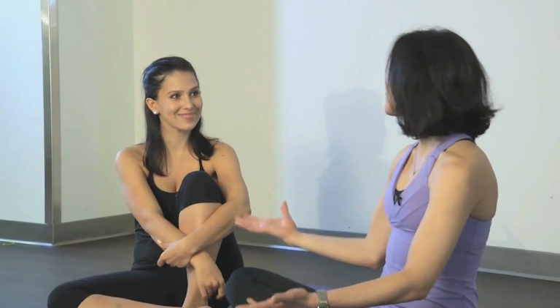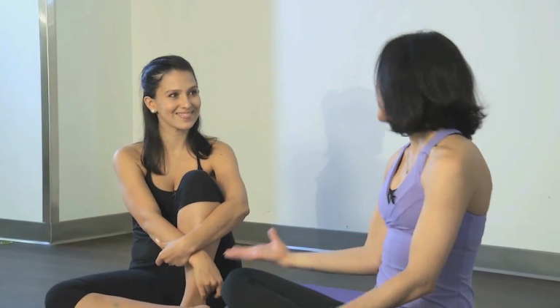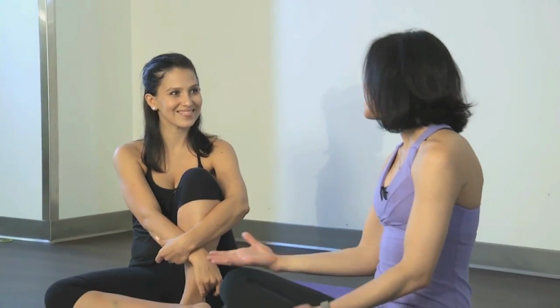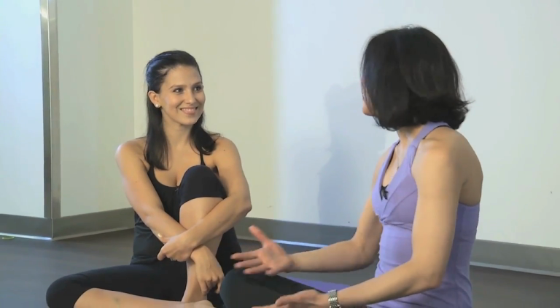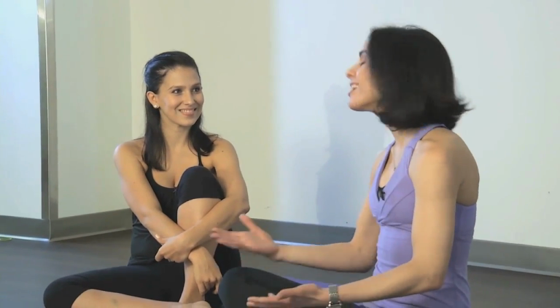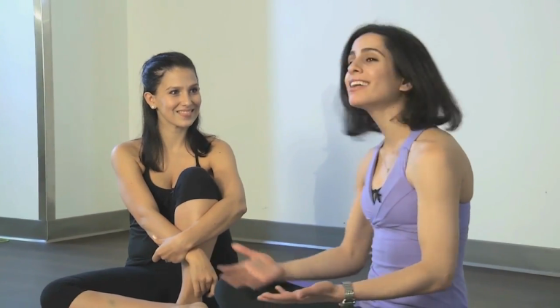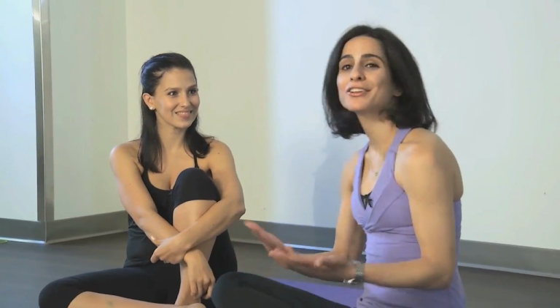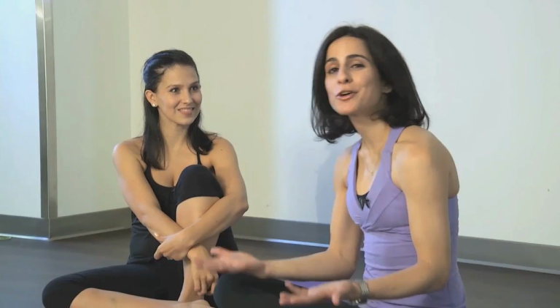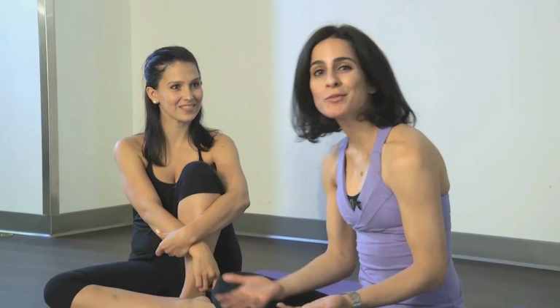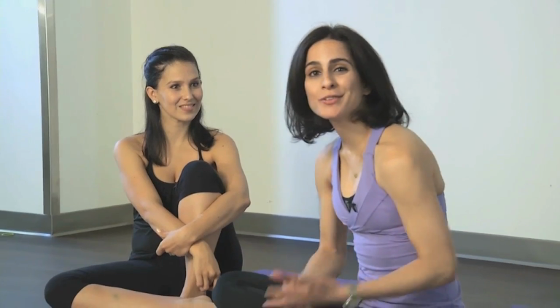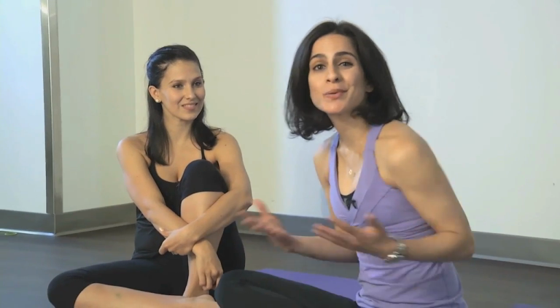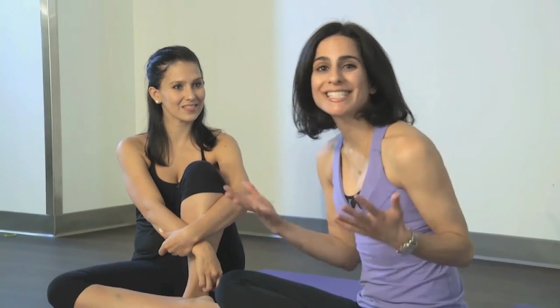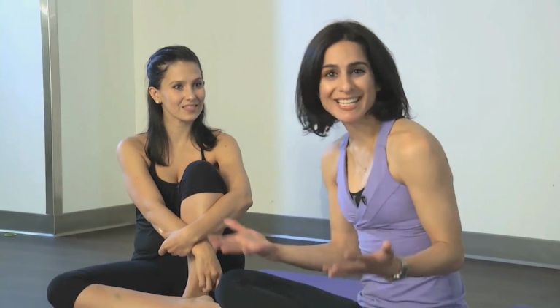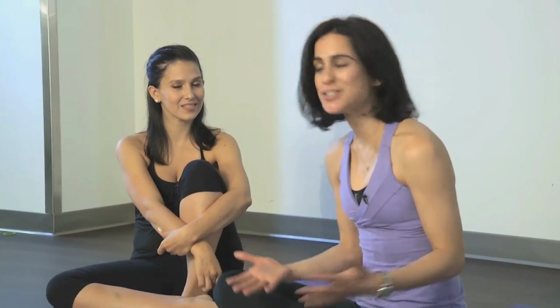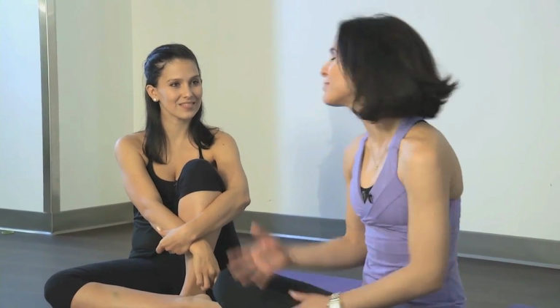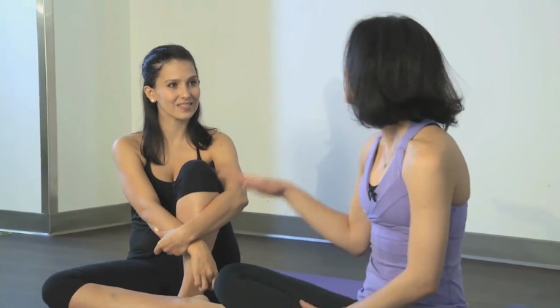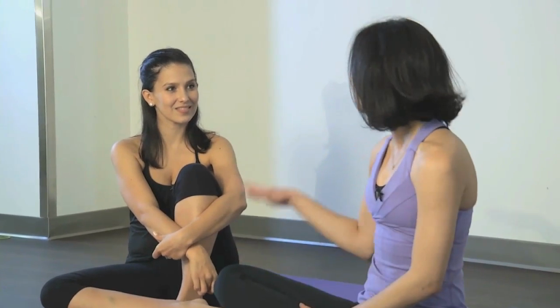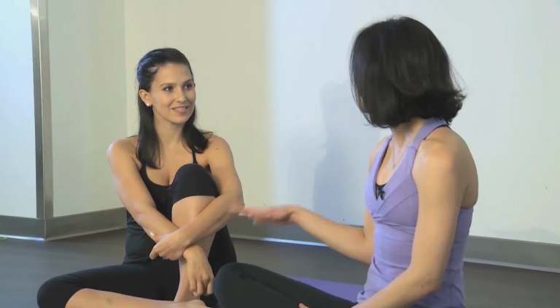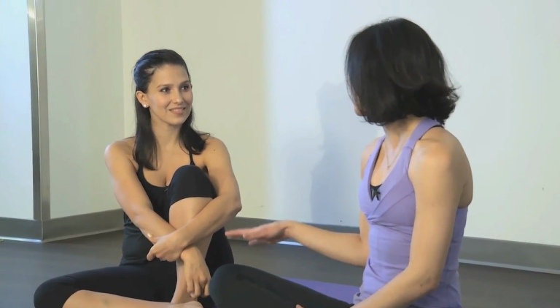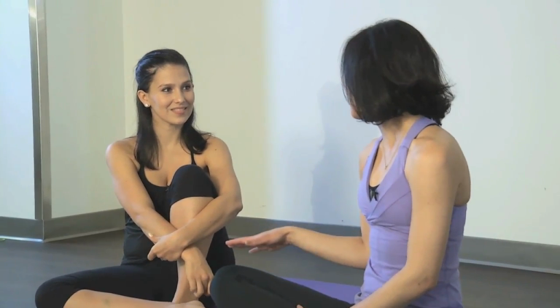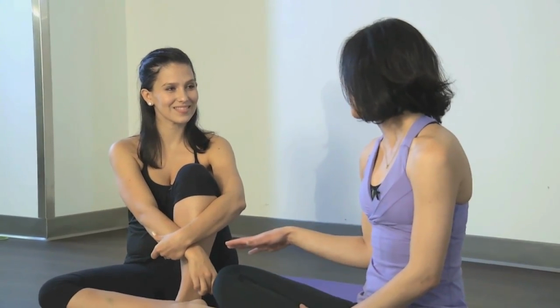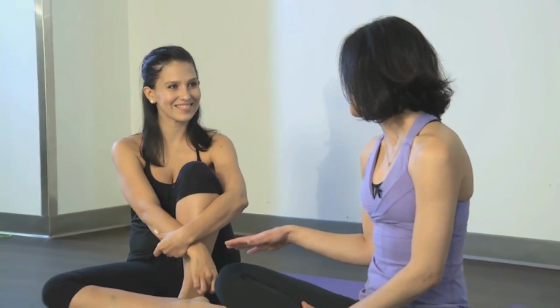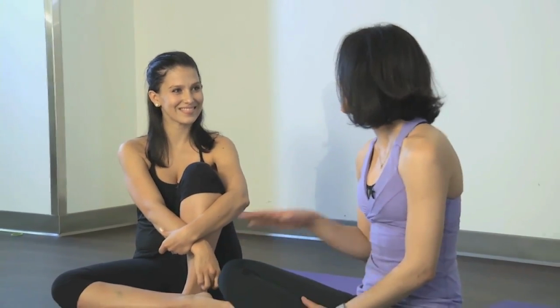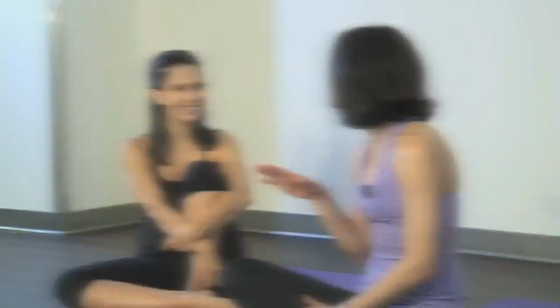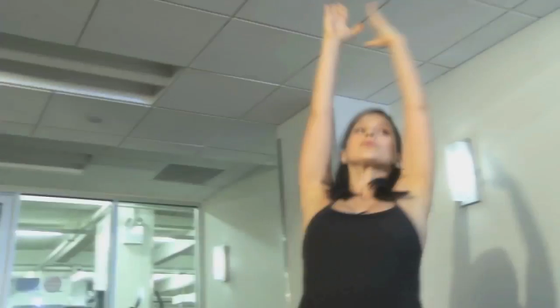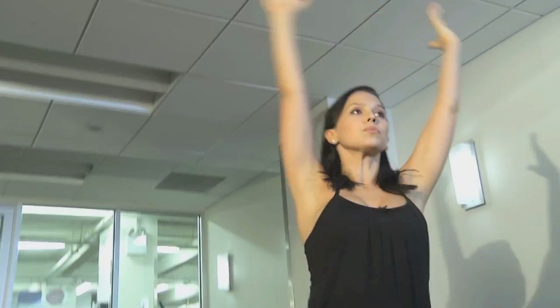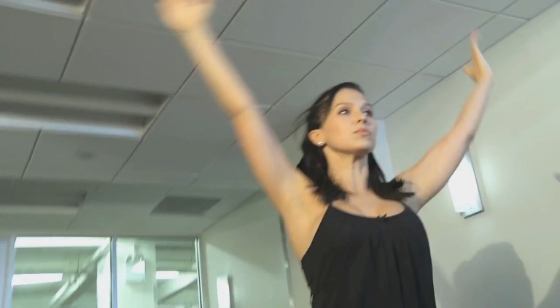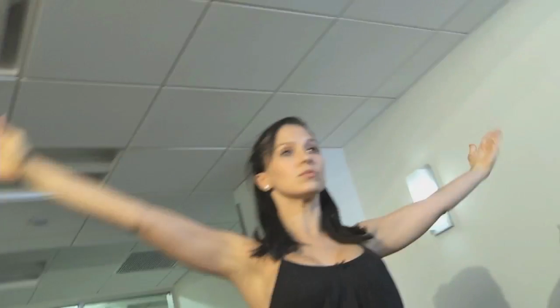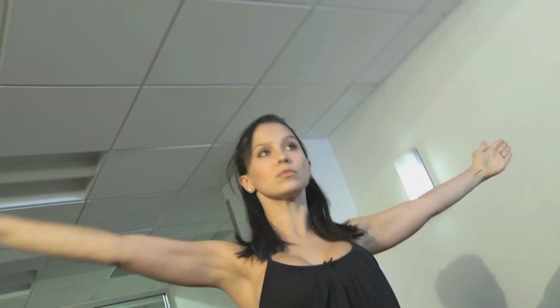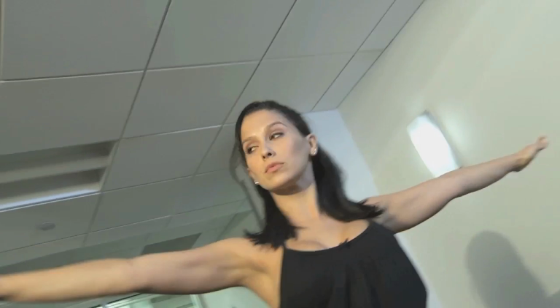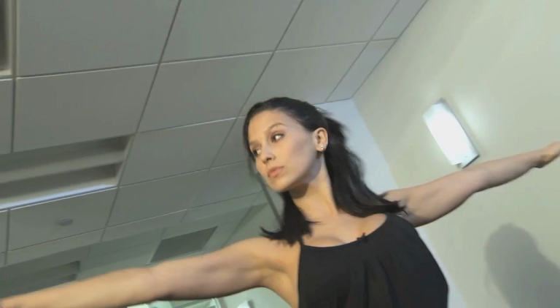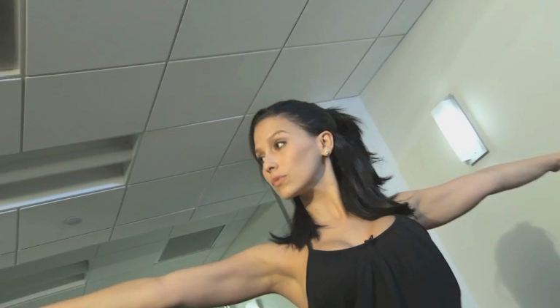Whether you're pregnant or not, or you're a normal woman who just wants to get into shape, I love these great yoga moves. Thank you so much for your tips today. It's my pleasure.